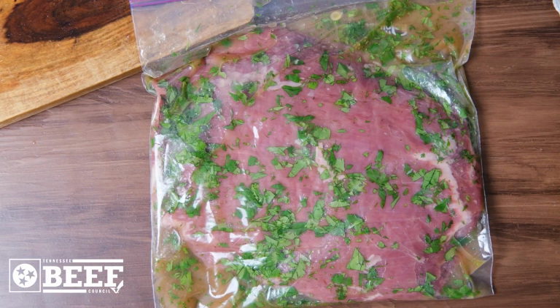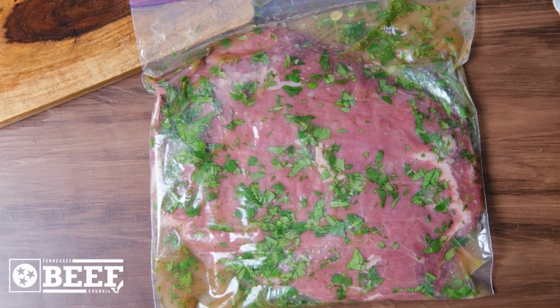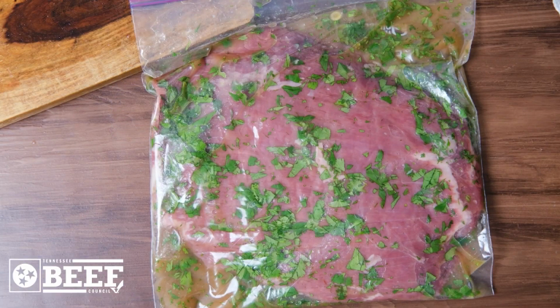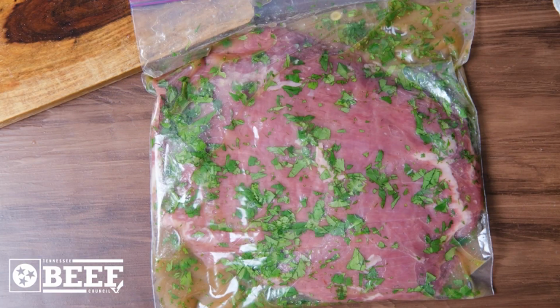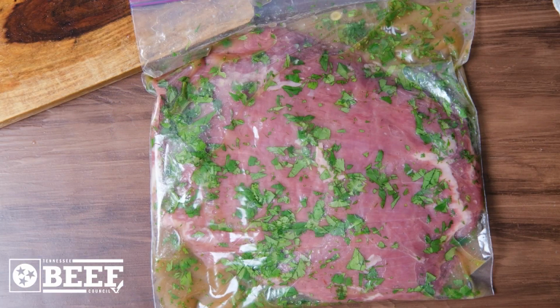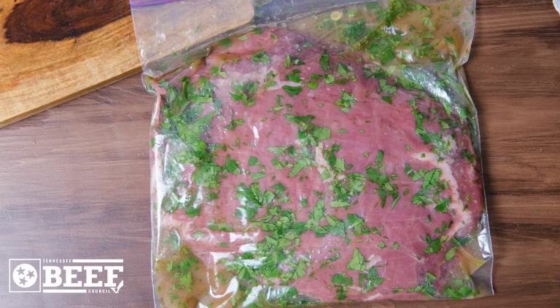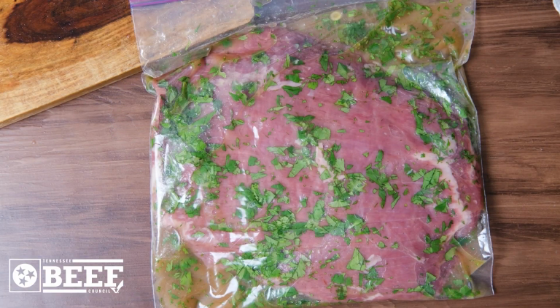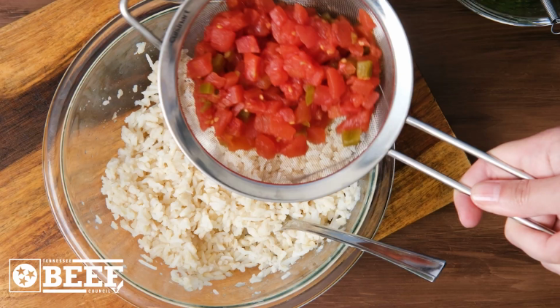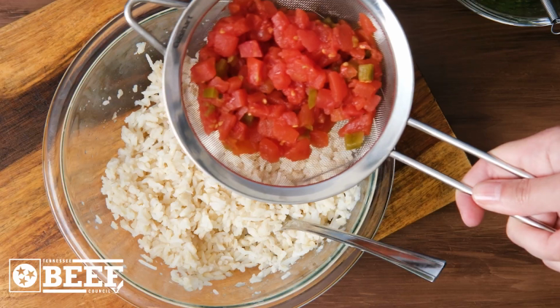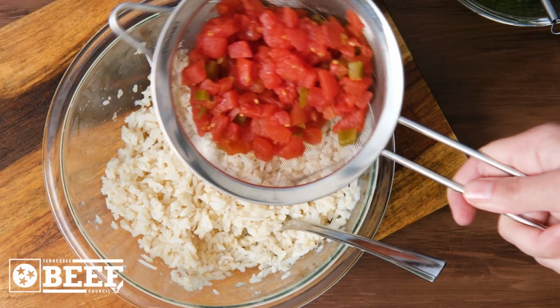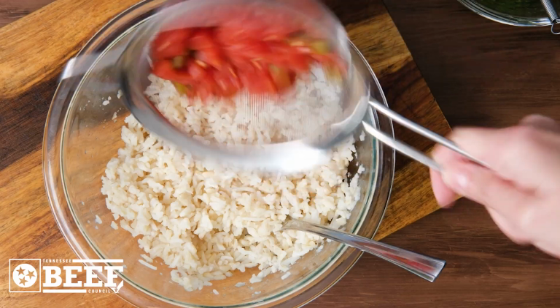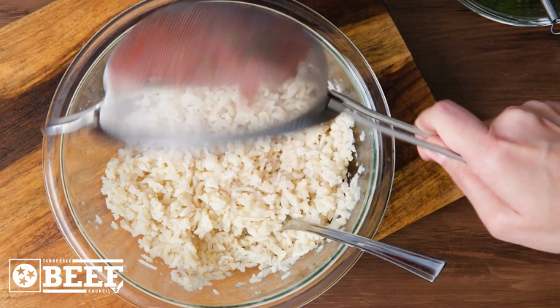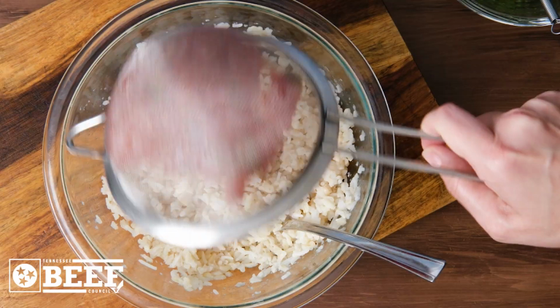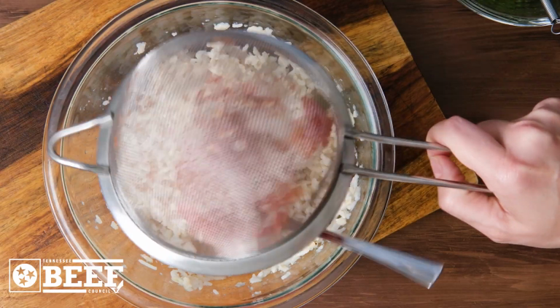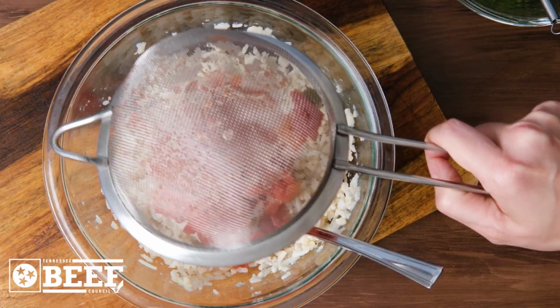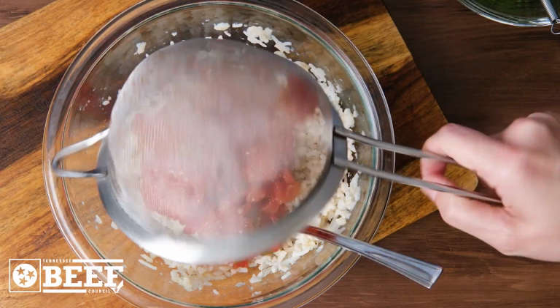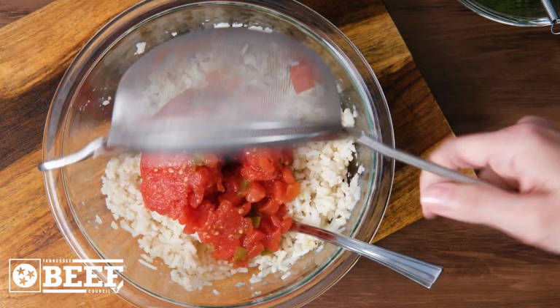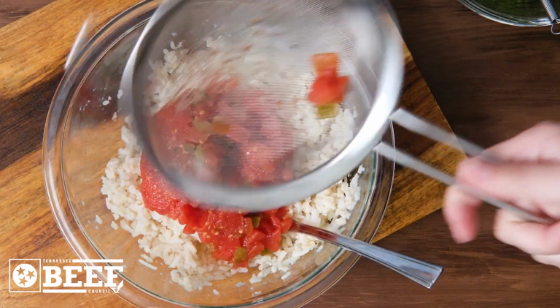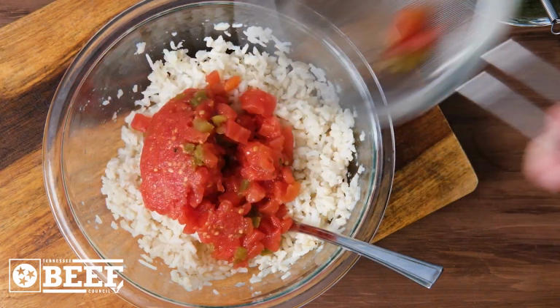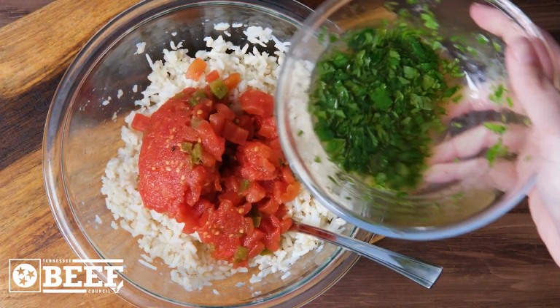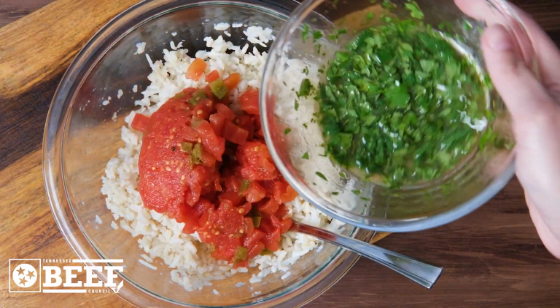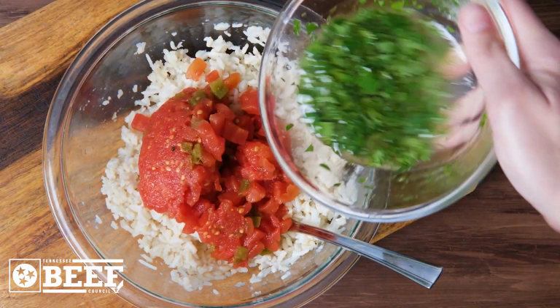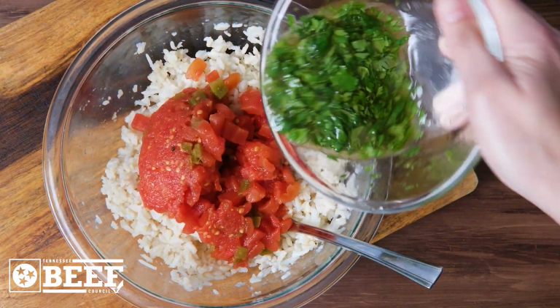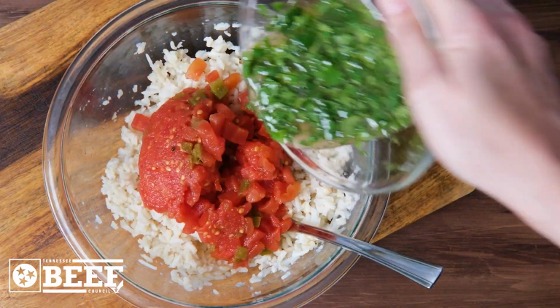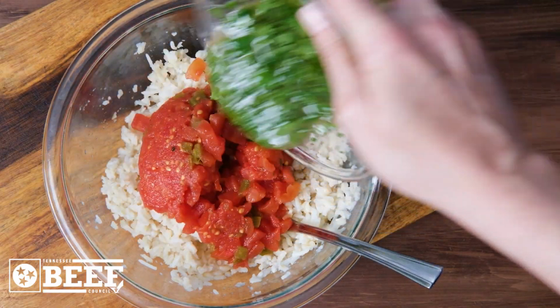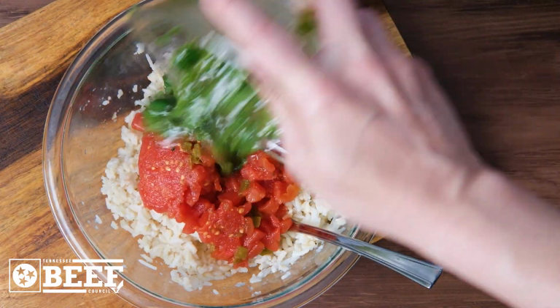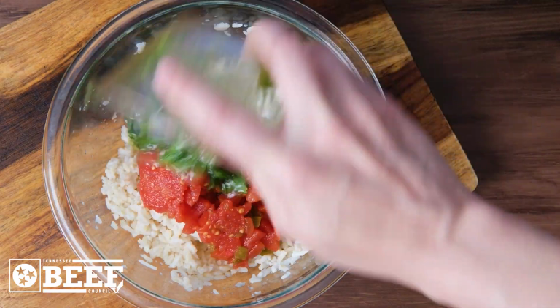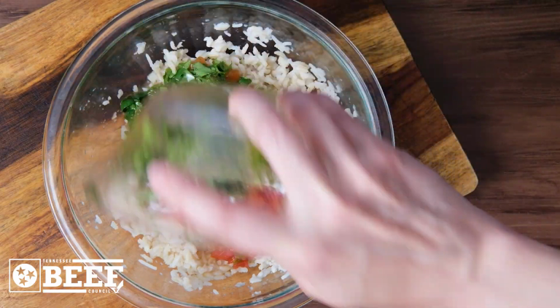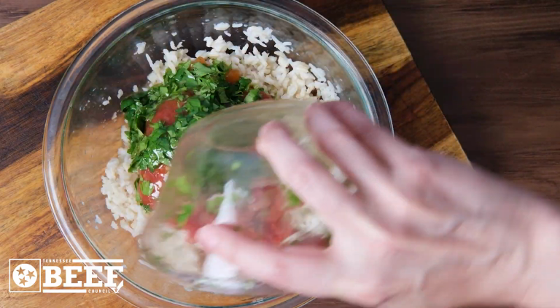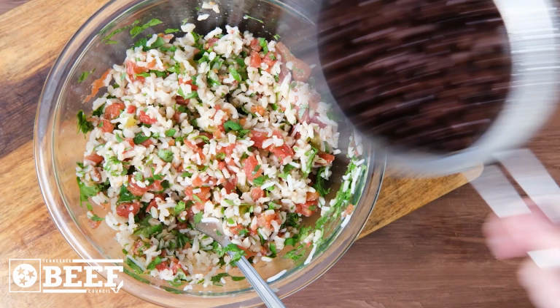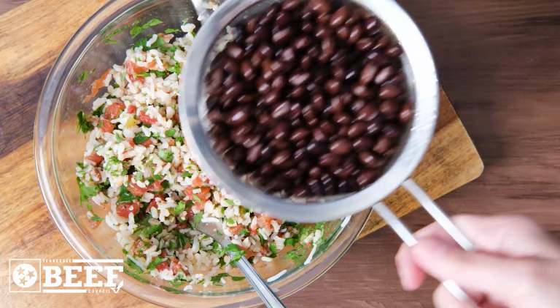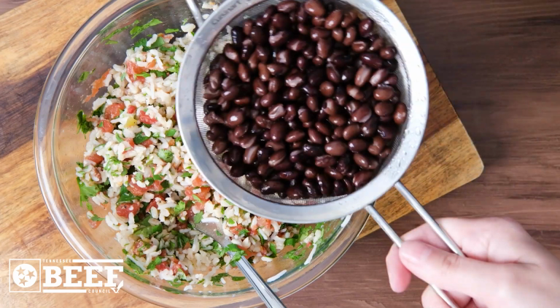For the stuffing, add the diced tomatoes to brown rice and the reserved marinade, plus a can of black beans.